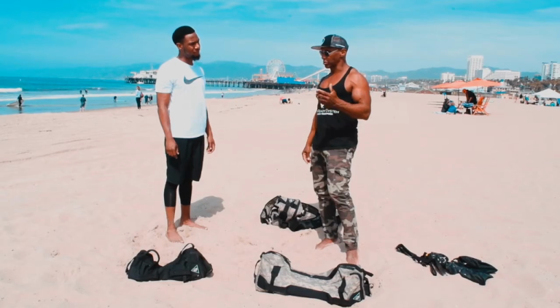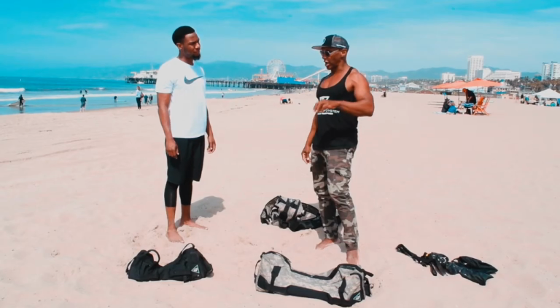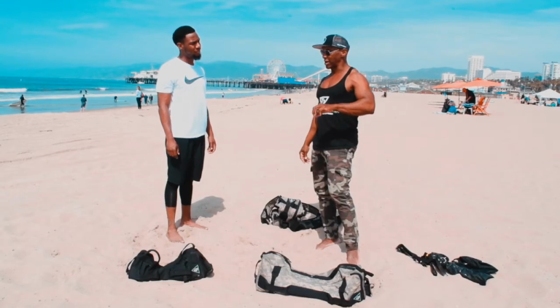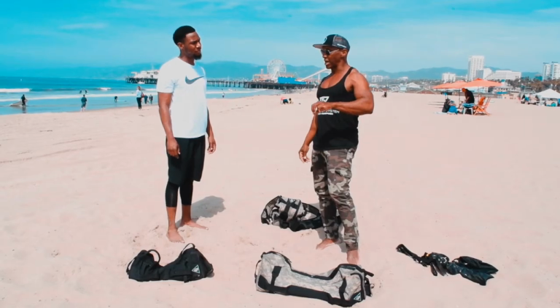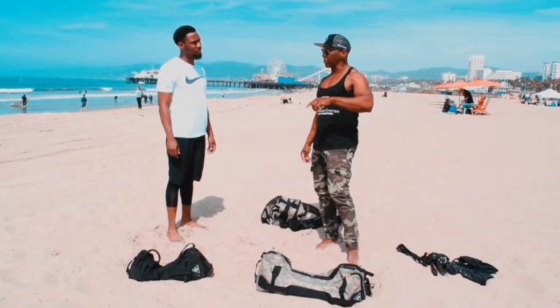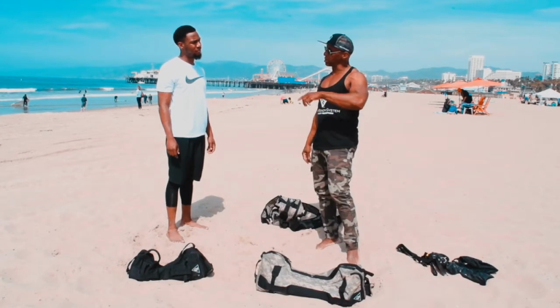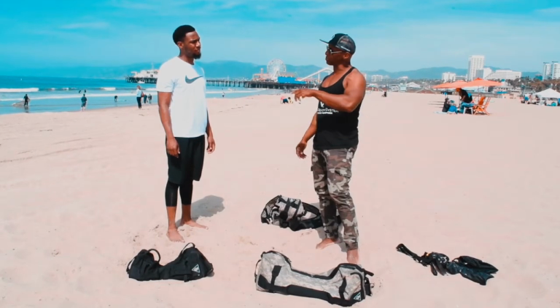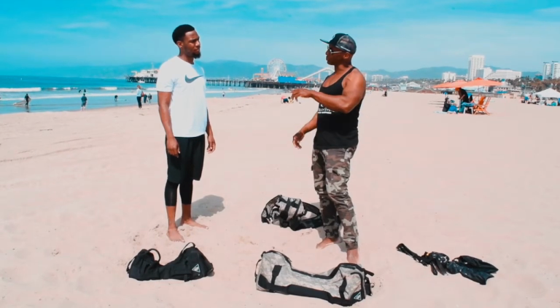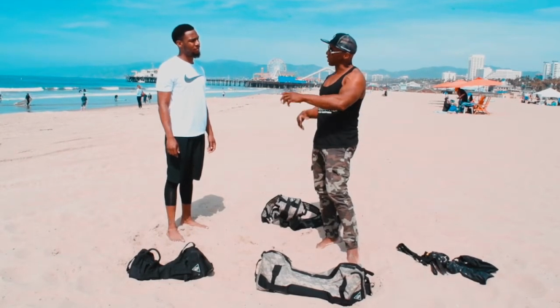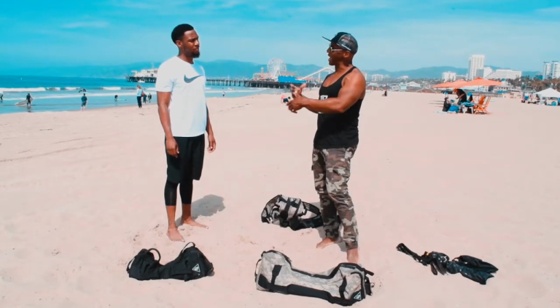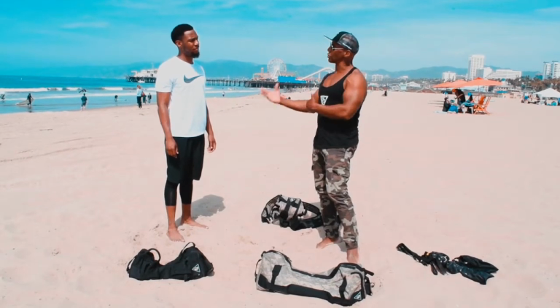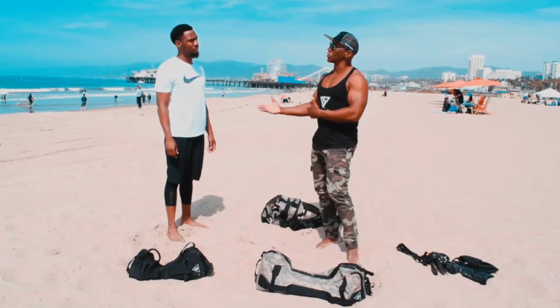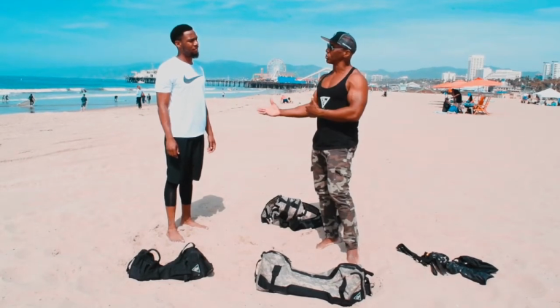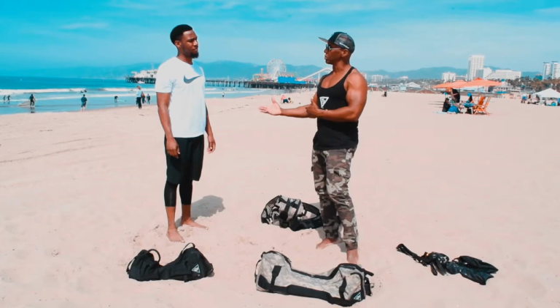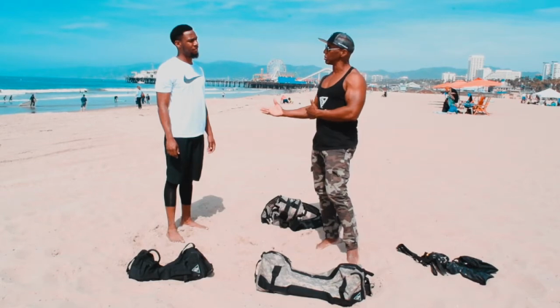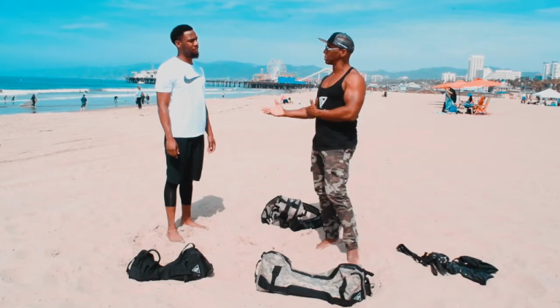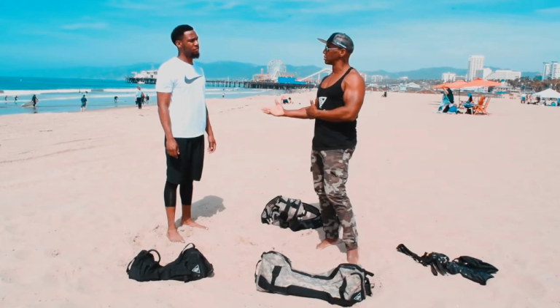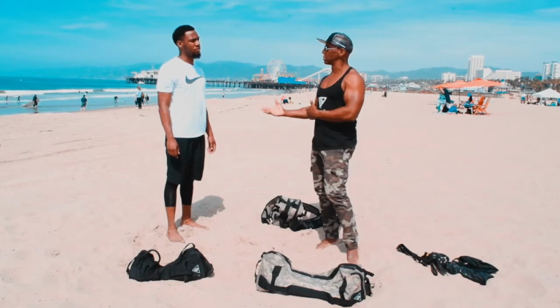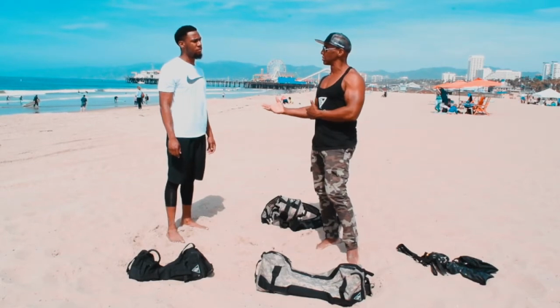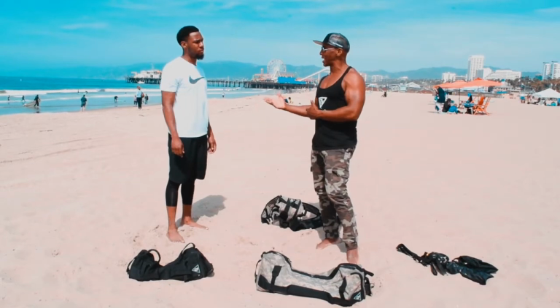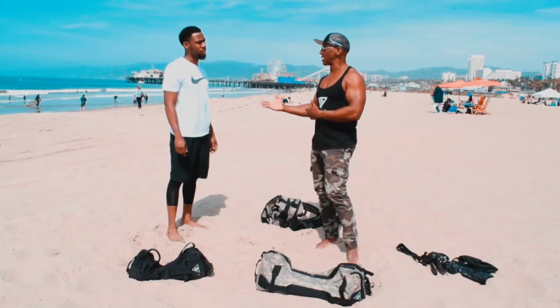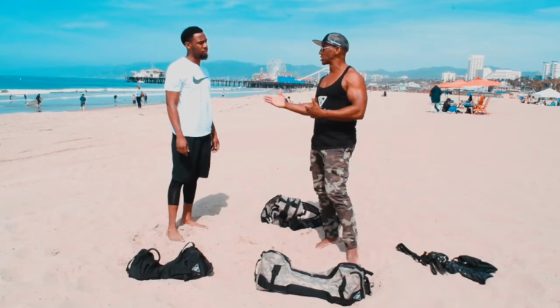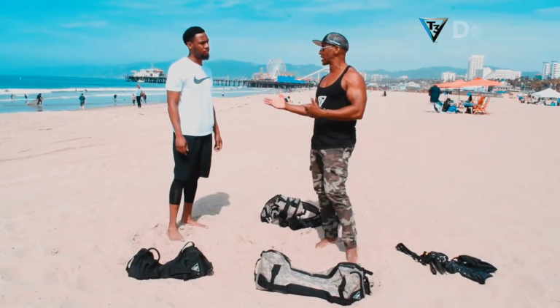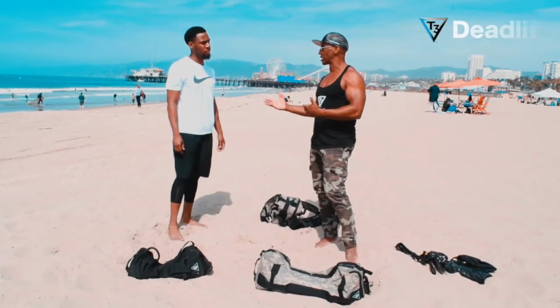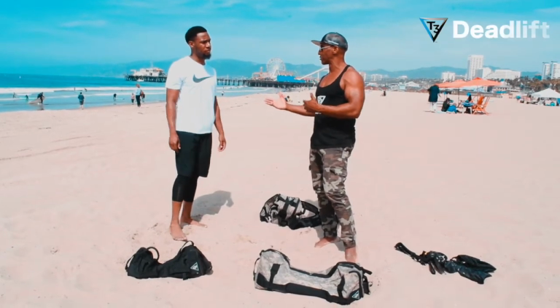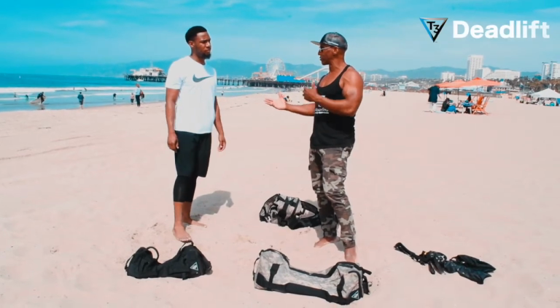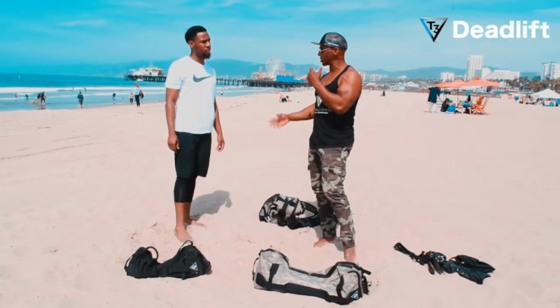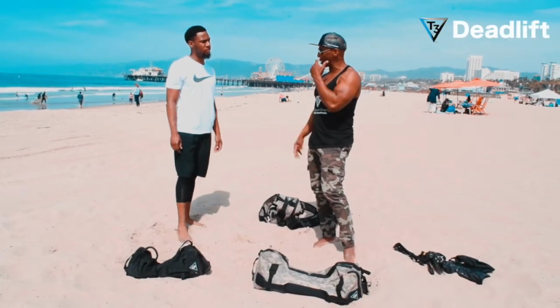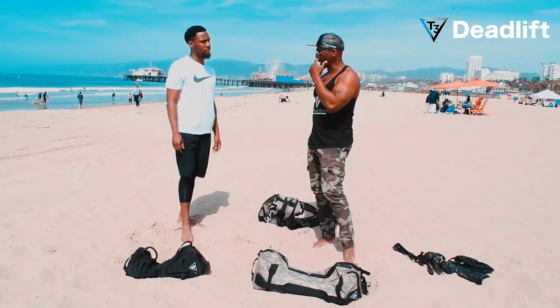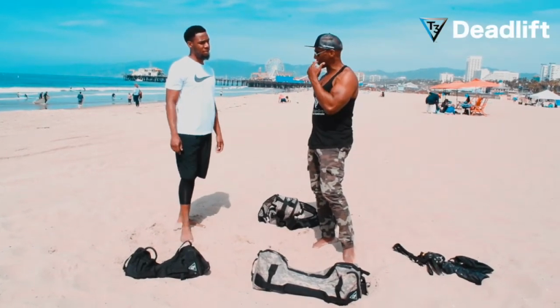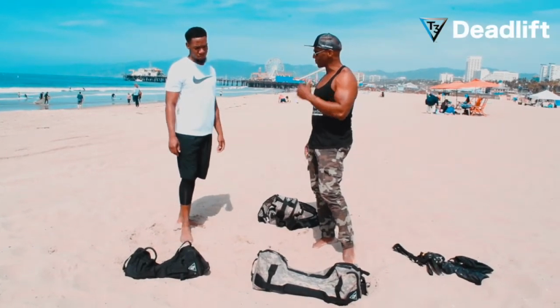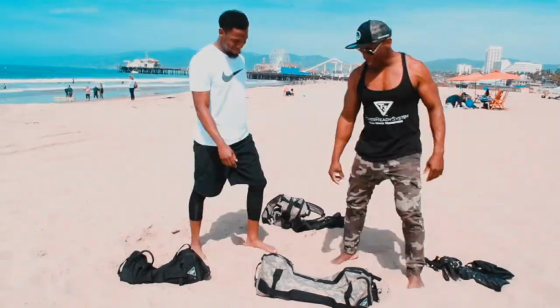Right now, we're going to do a how-to on how to deadlift with the back. Let's do it.